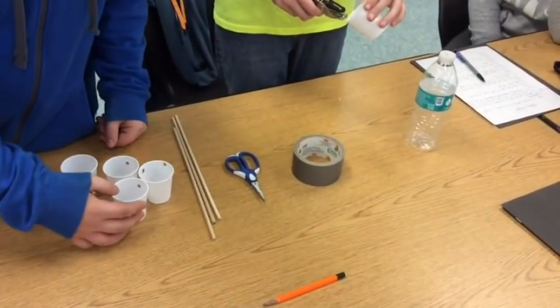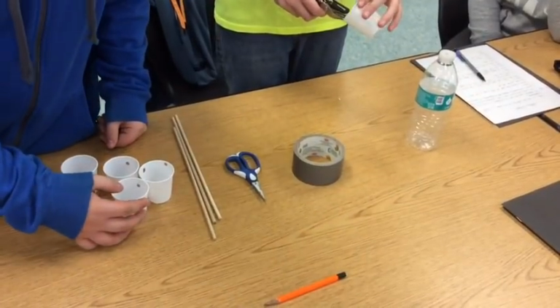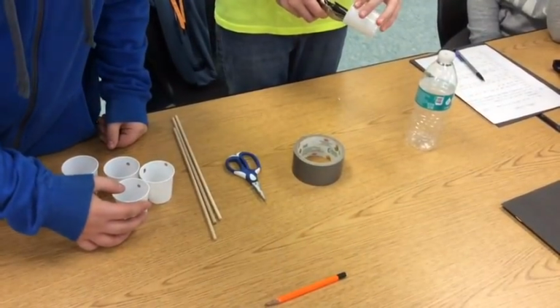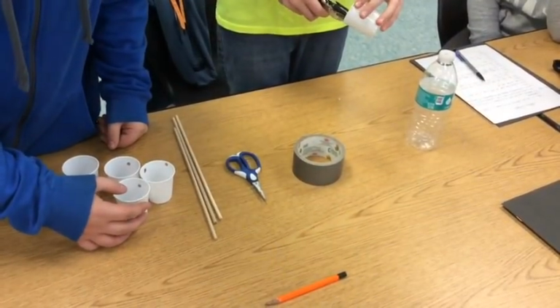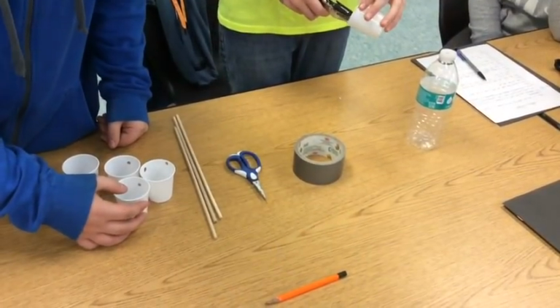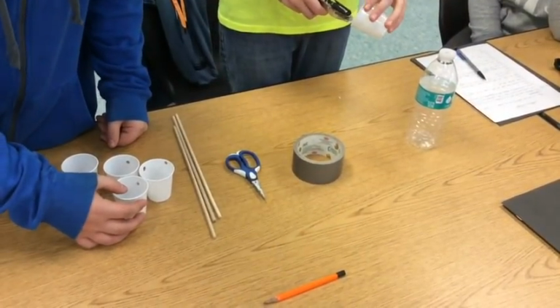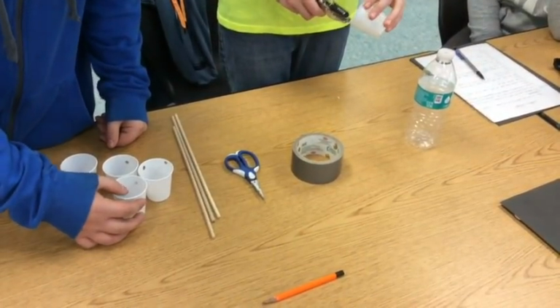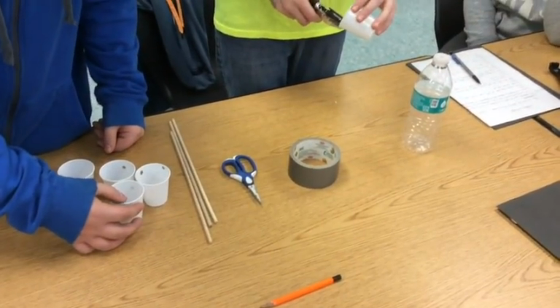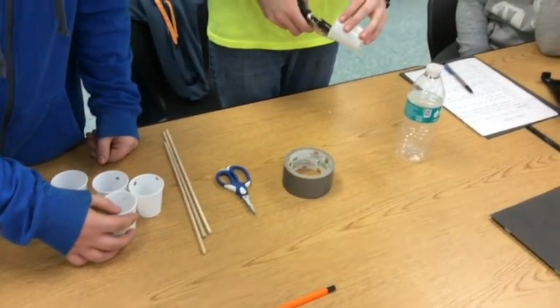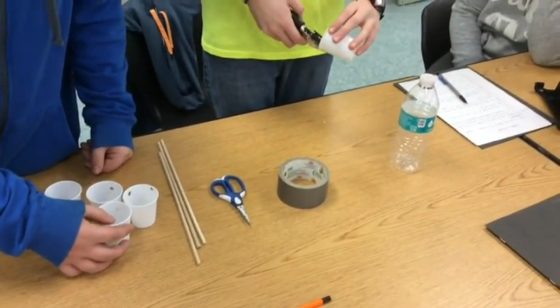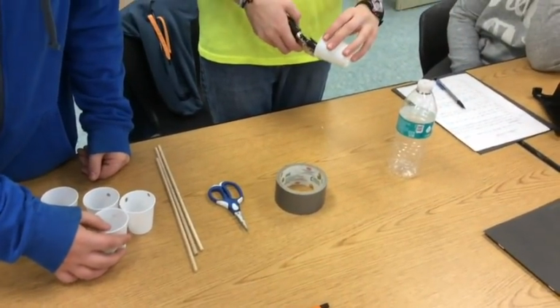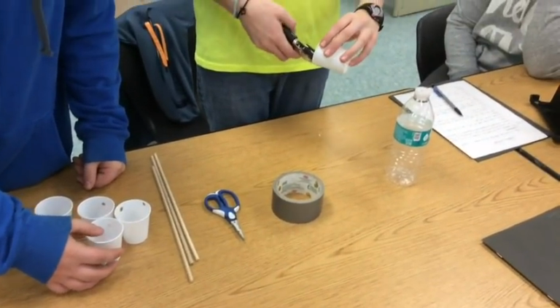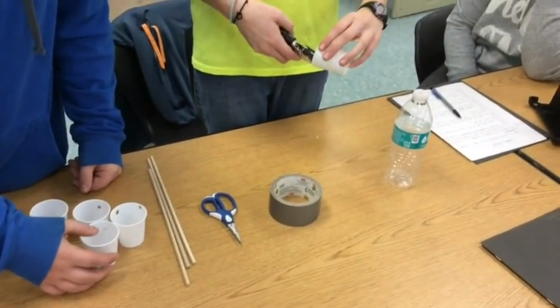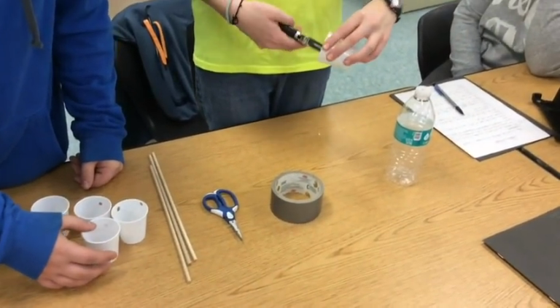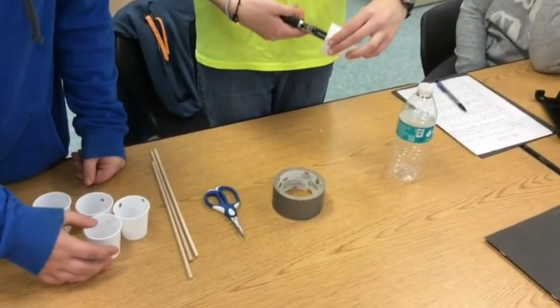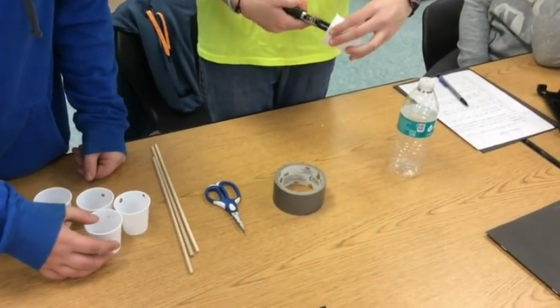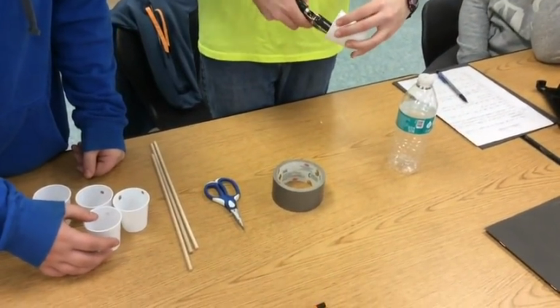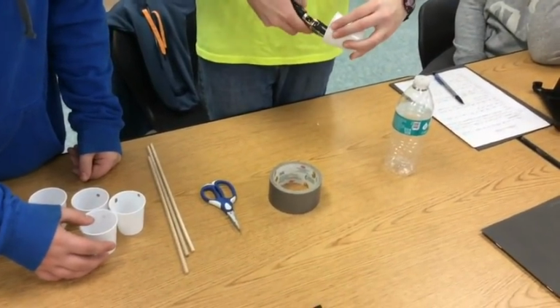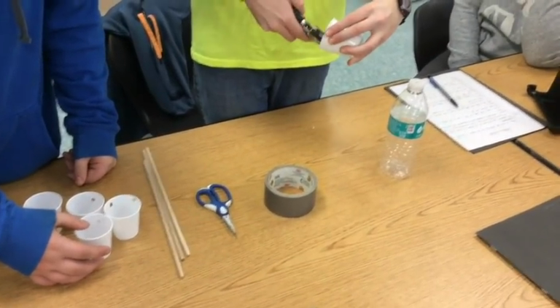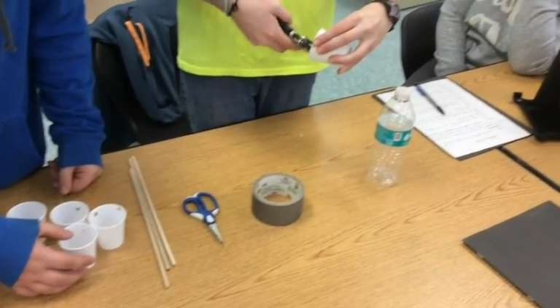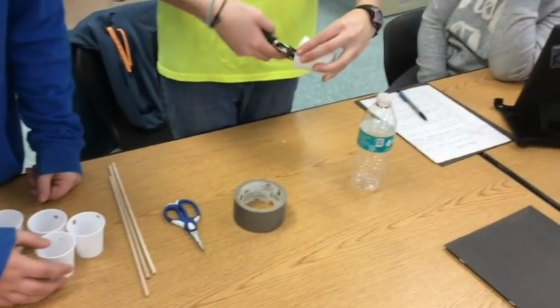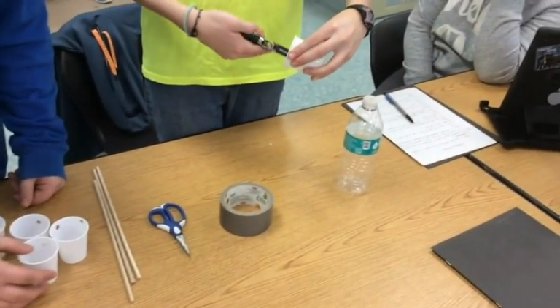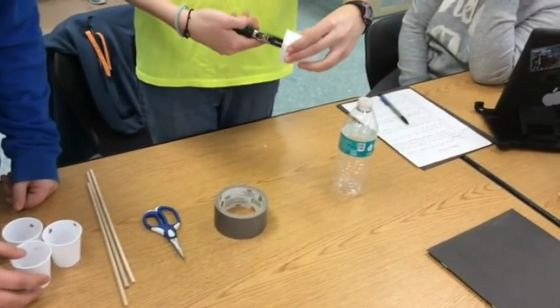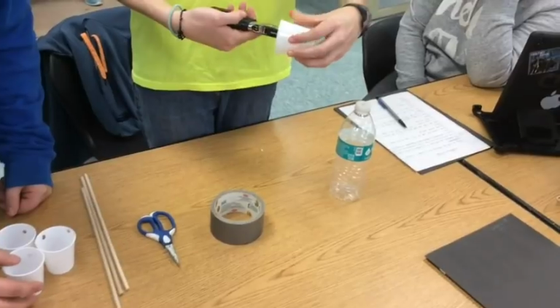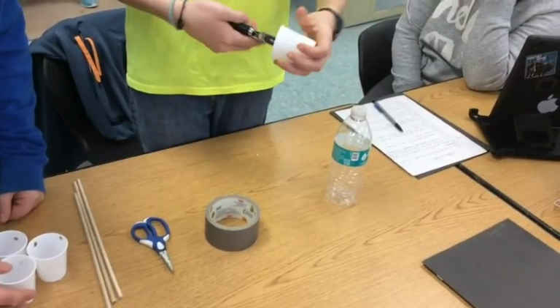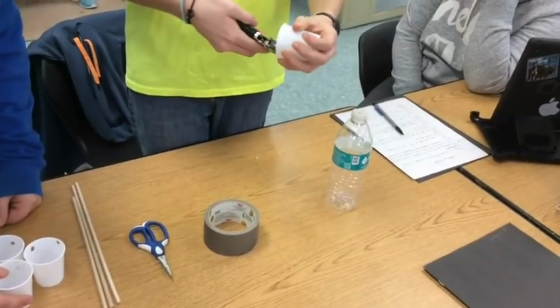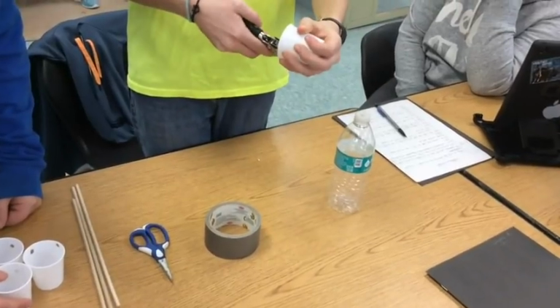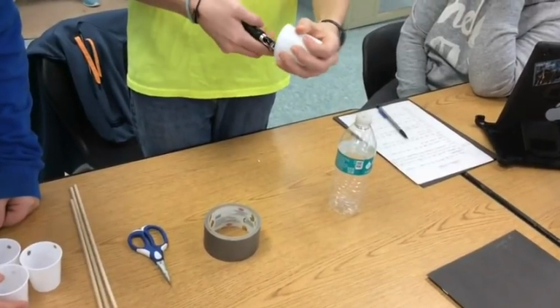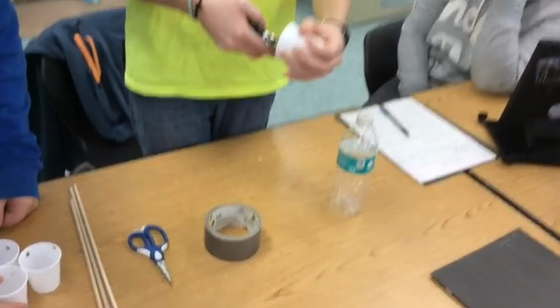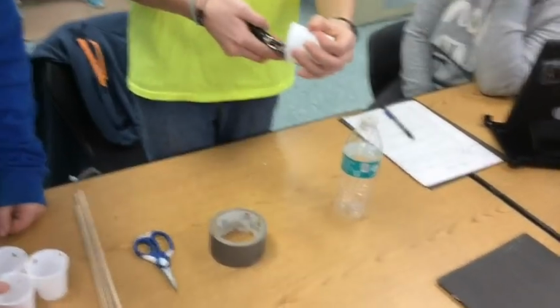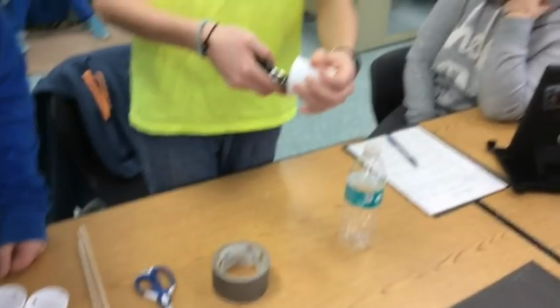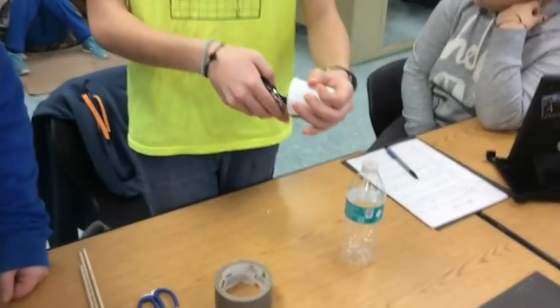Punch a hole with the hole puncher in the side of four cups, as far down as the hole puncher will go.